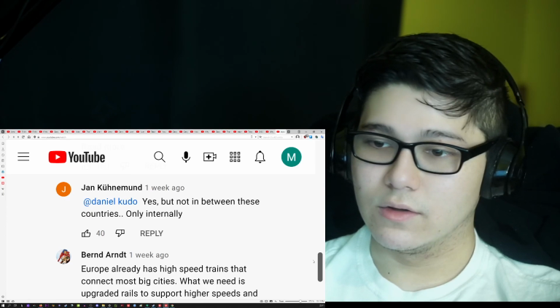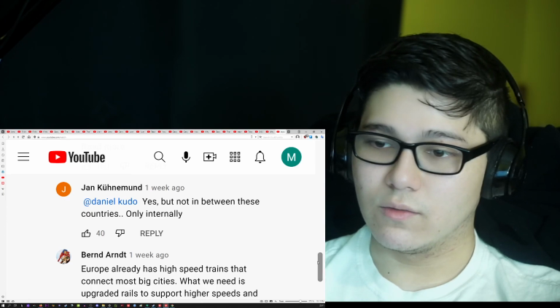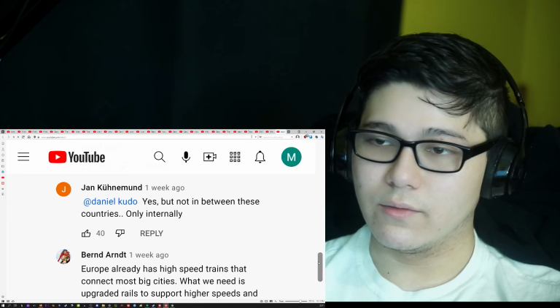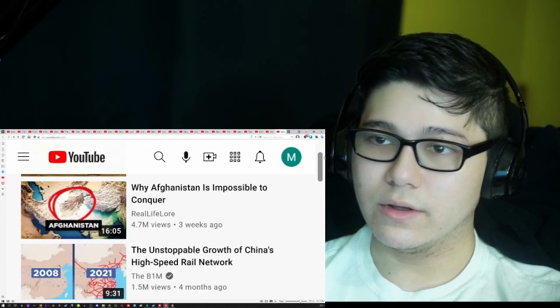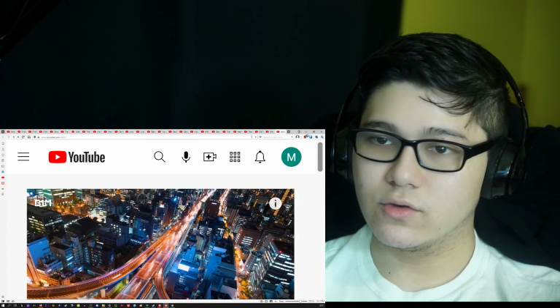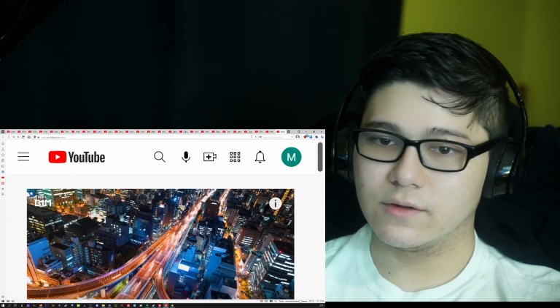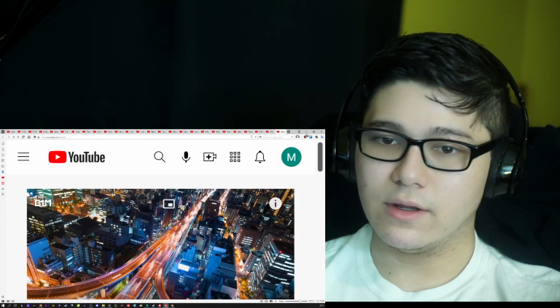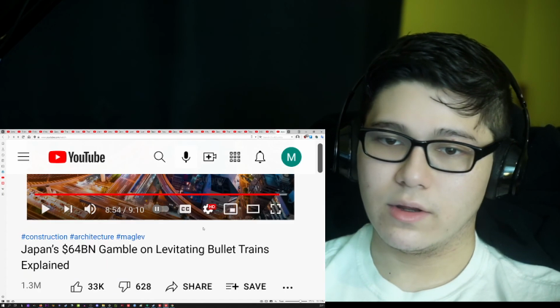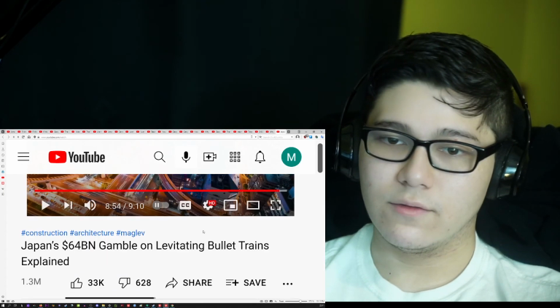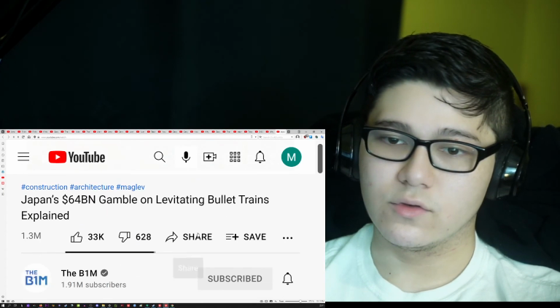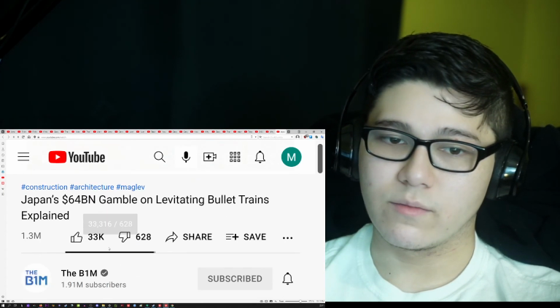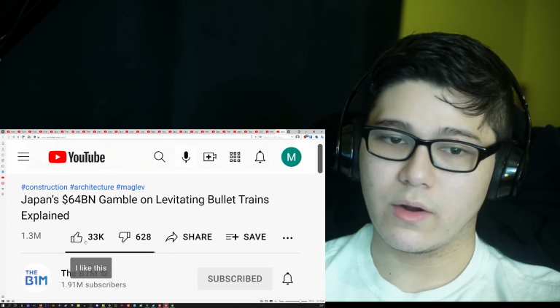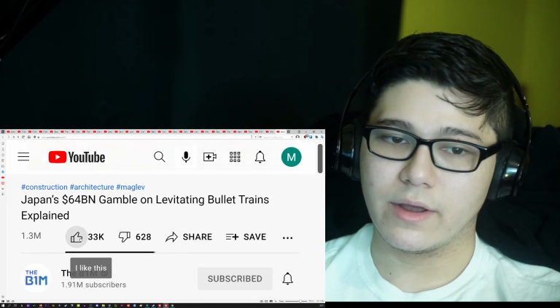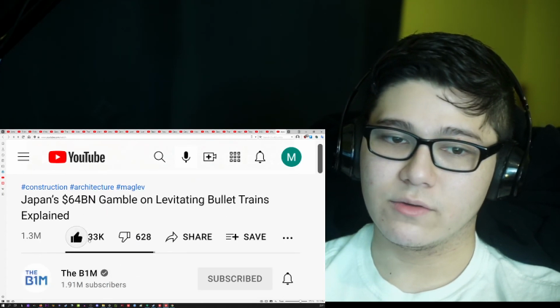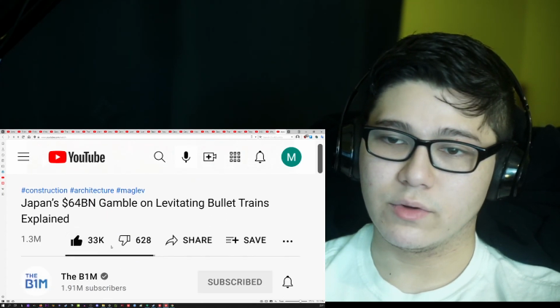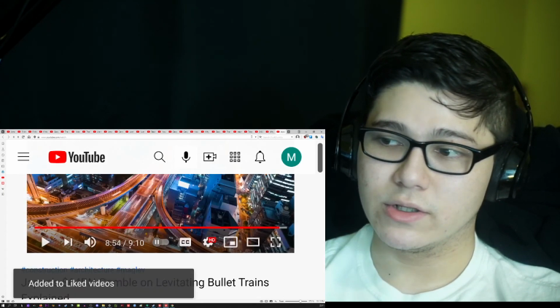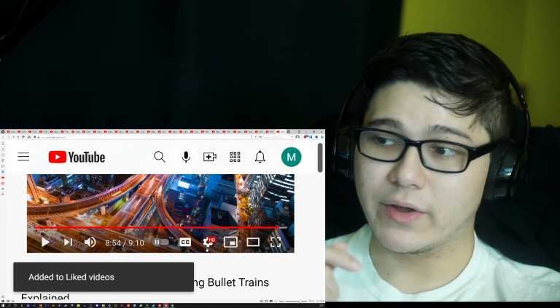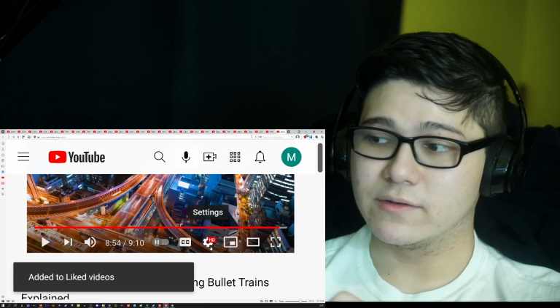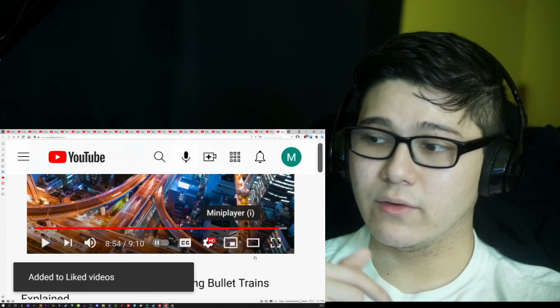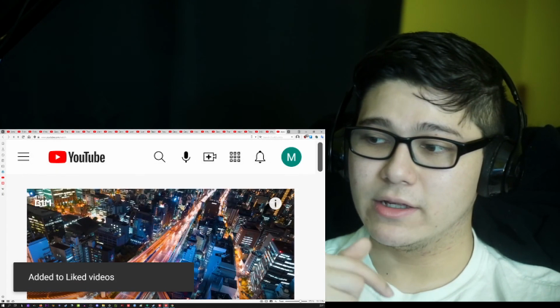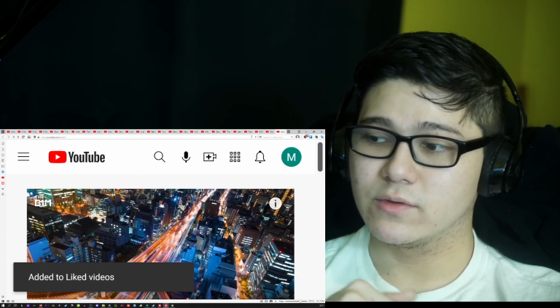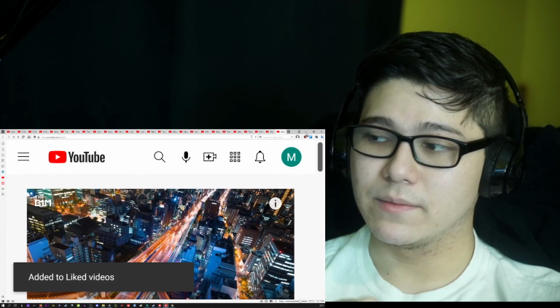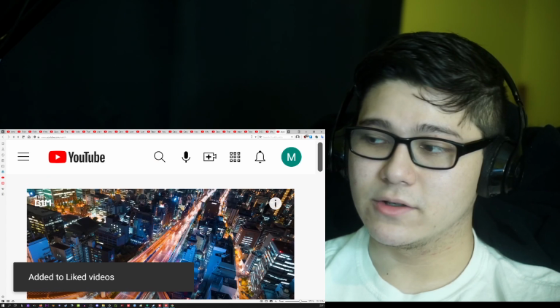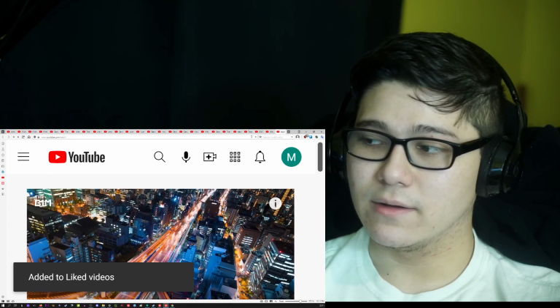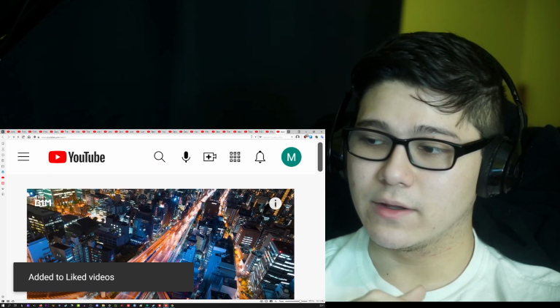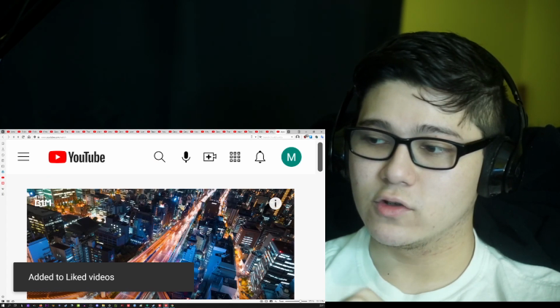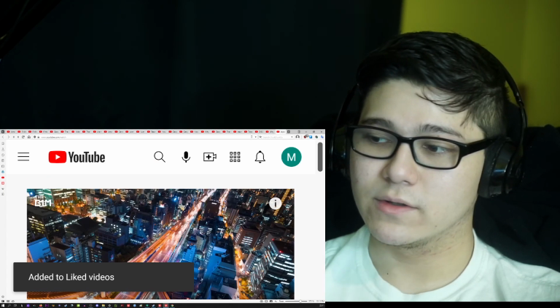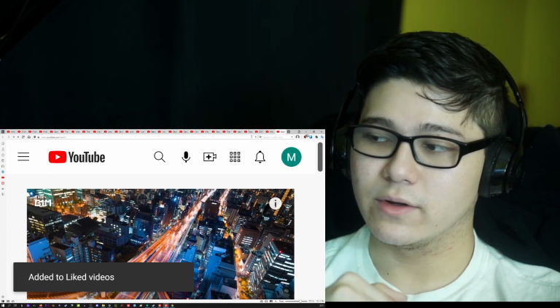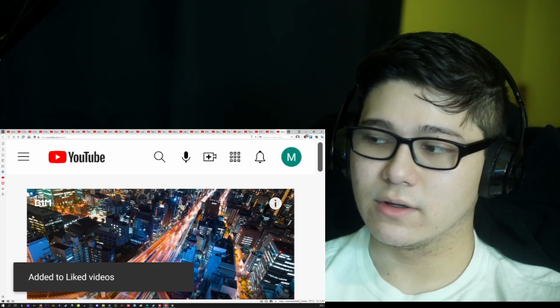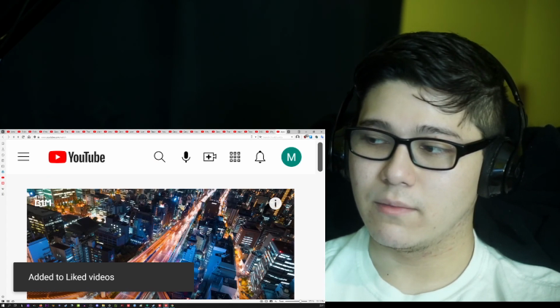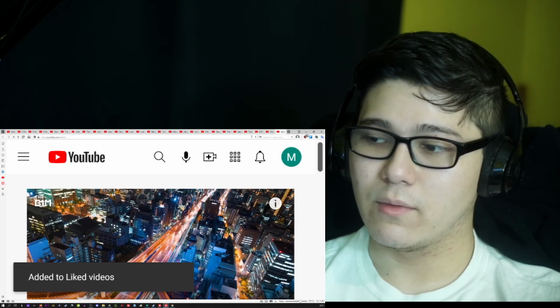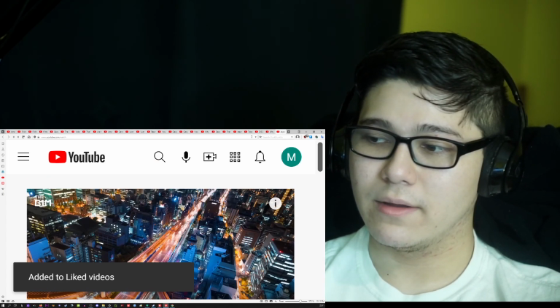I really enjoyed this video. If you enjoyed my reaction, please like this video and subscribe to the channel. Thank you so much for watching — bye-bye!